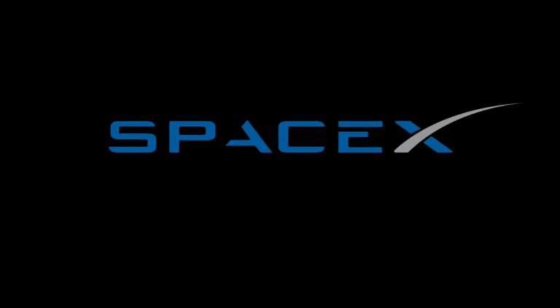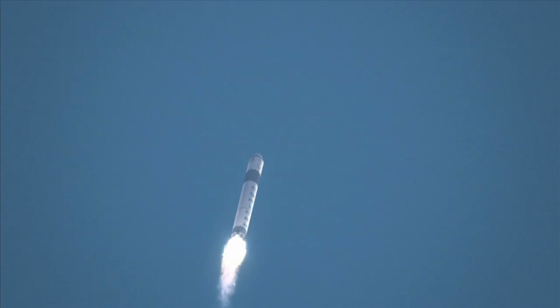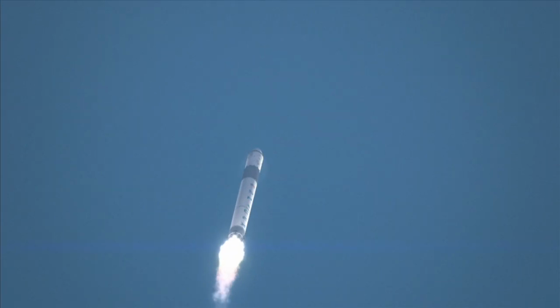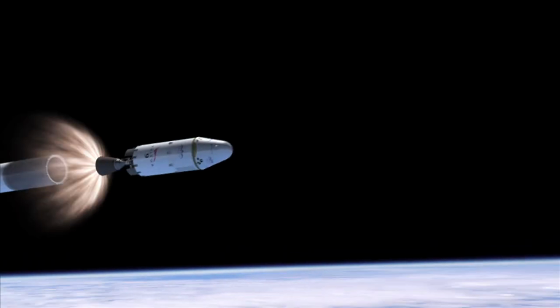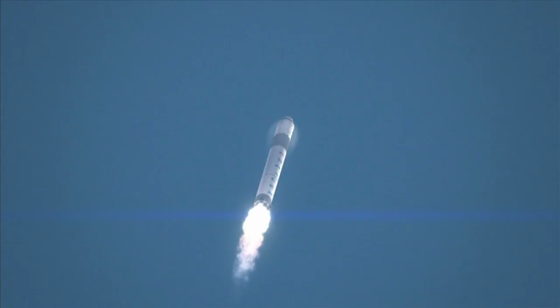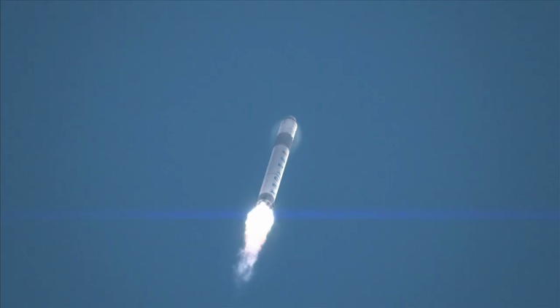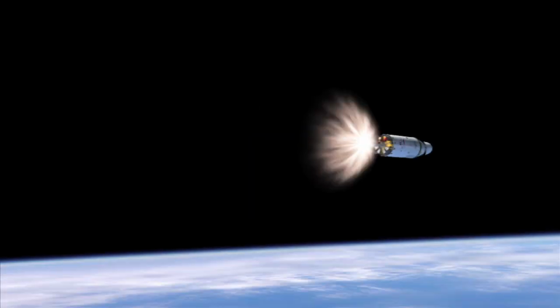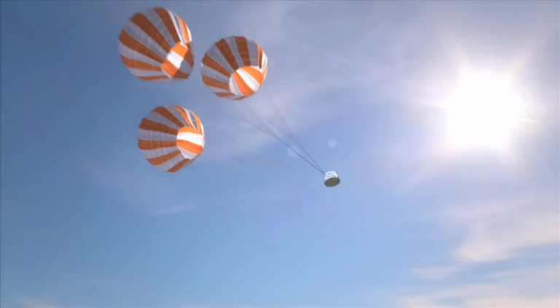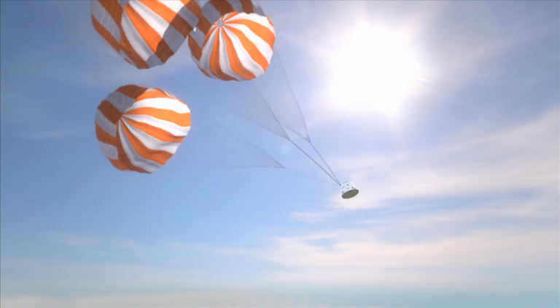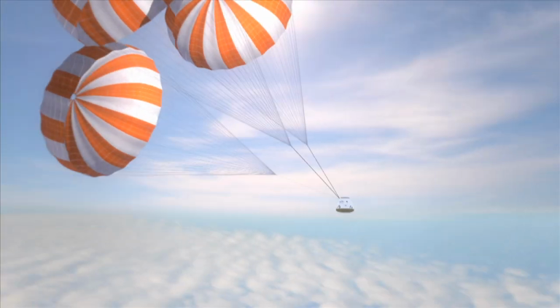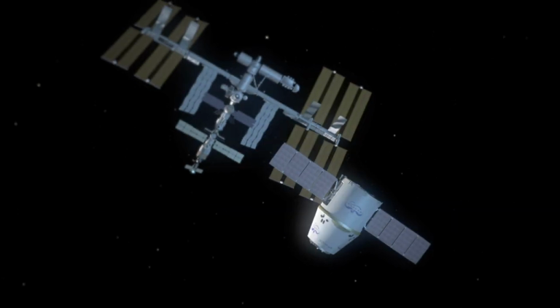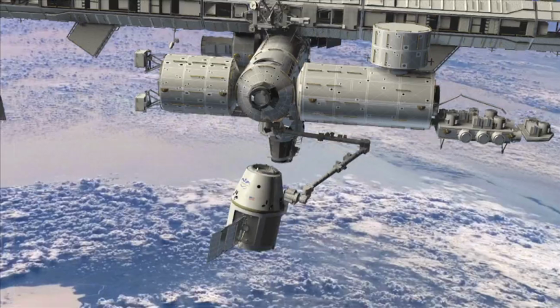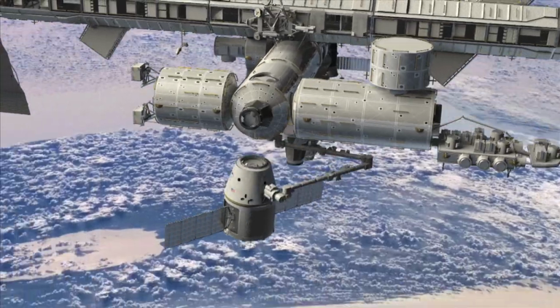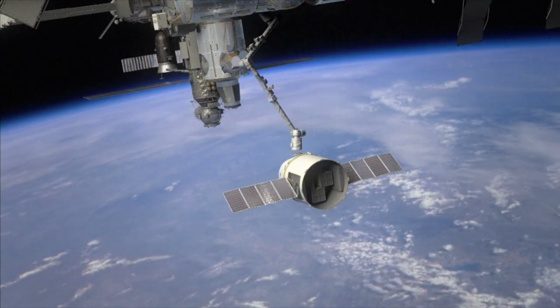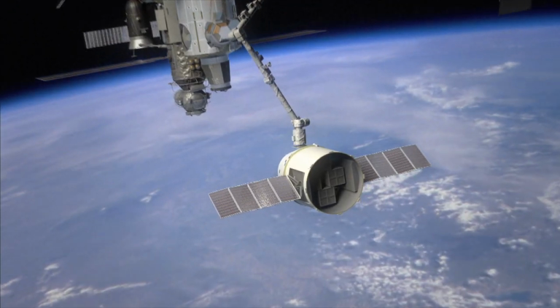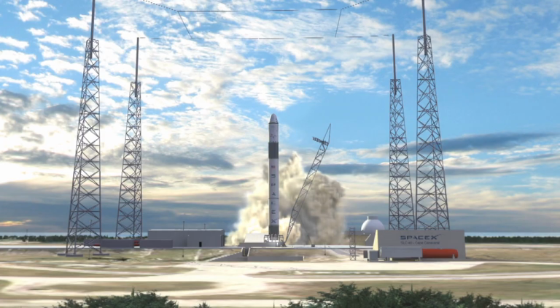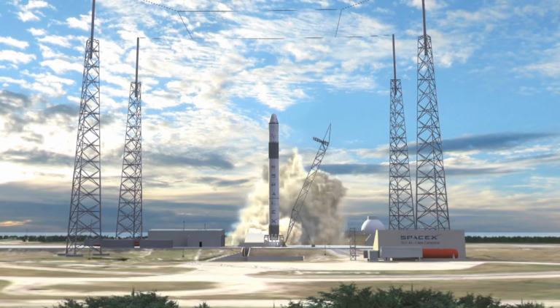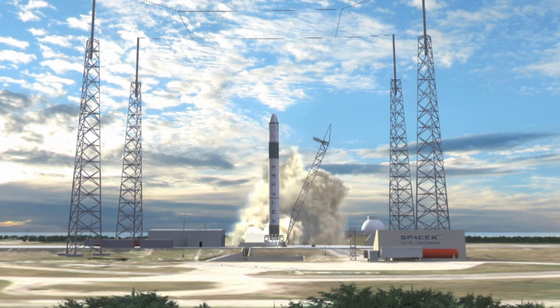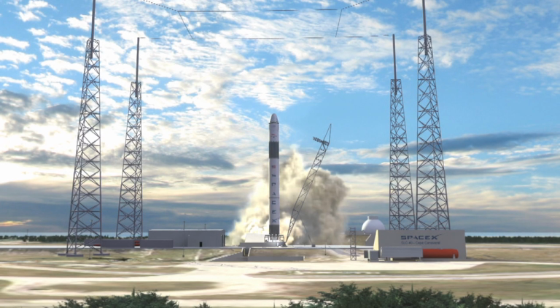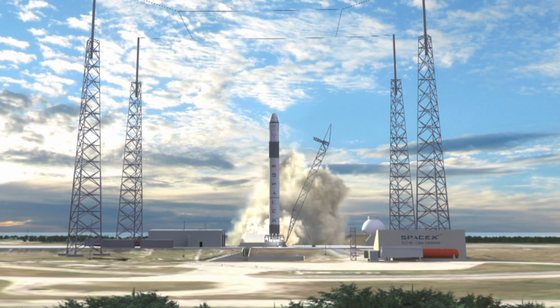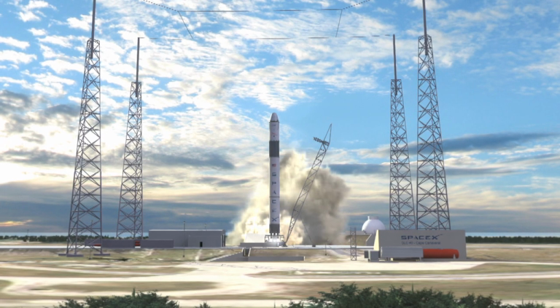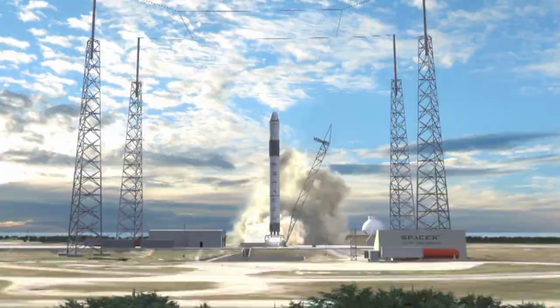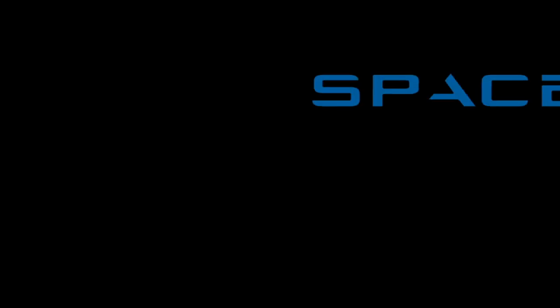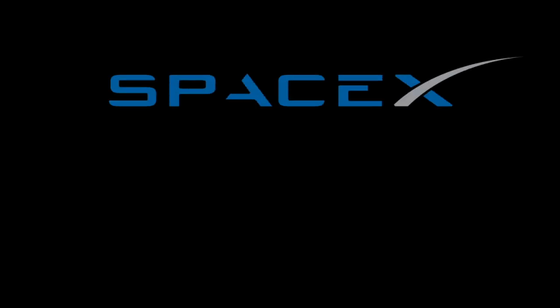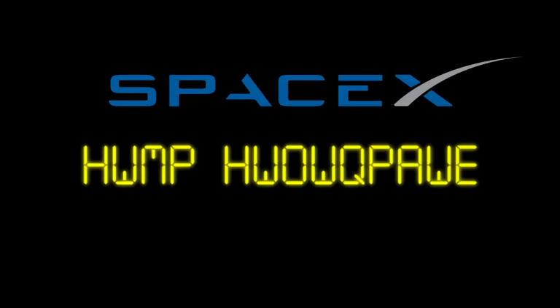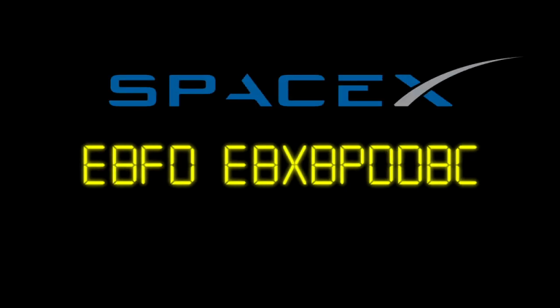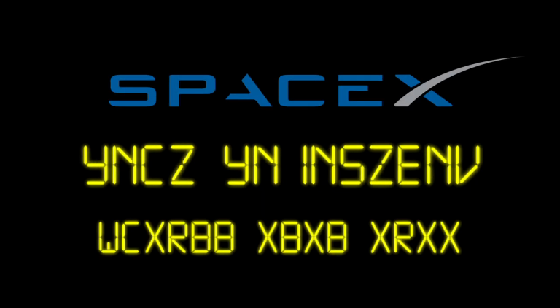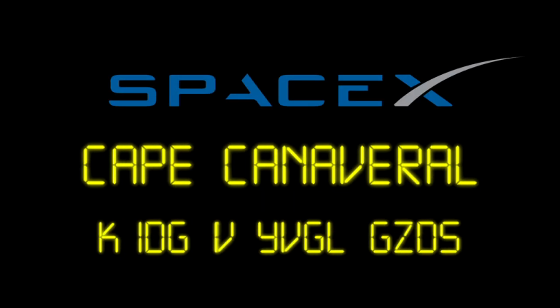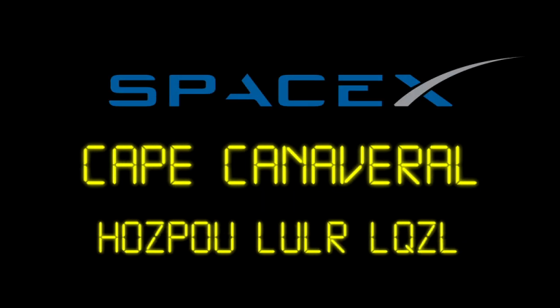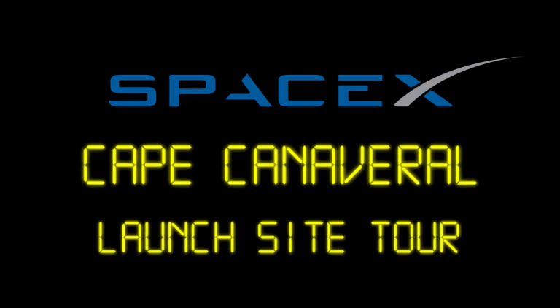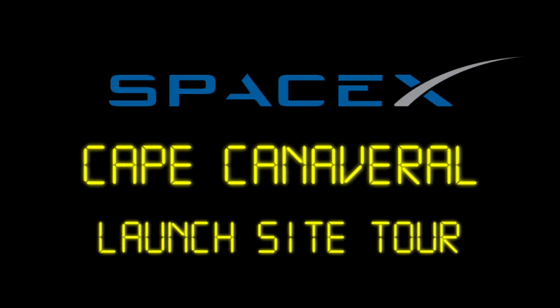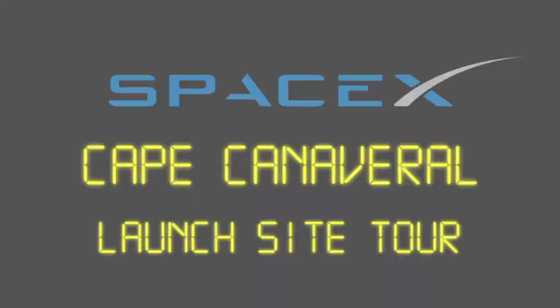Five, four, three, two, one. We have liftoff.